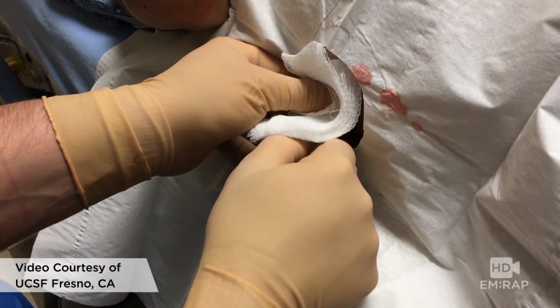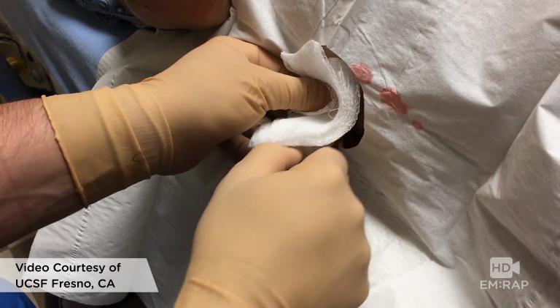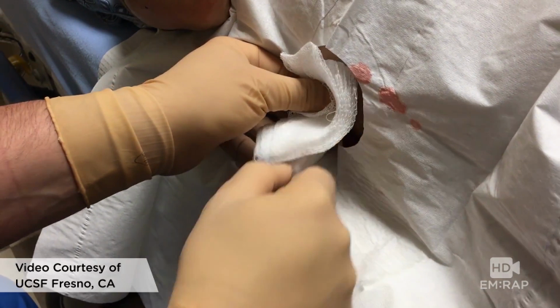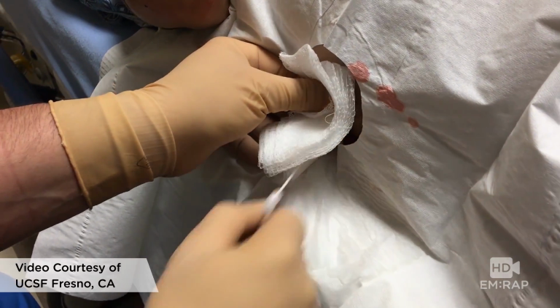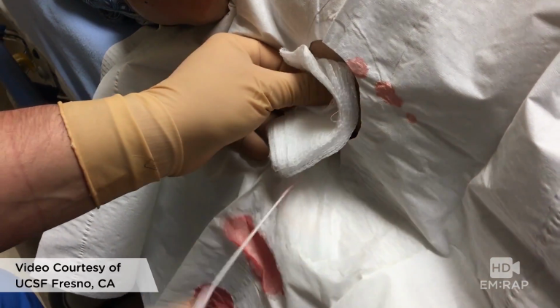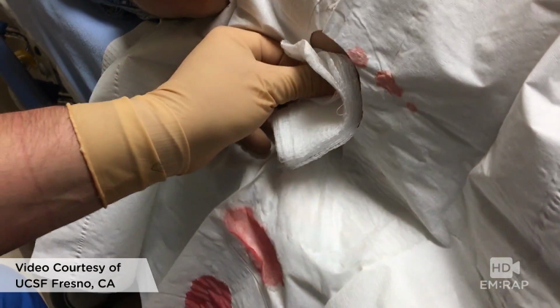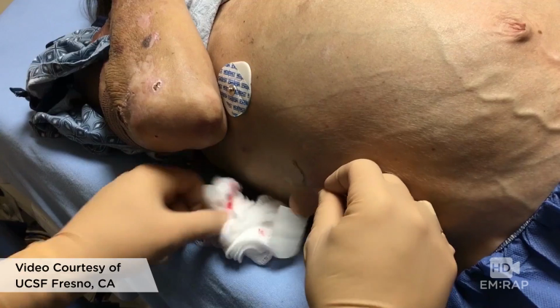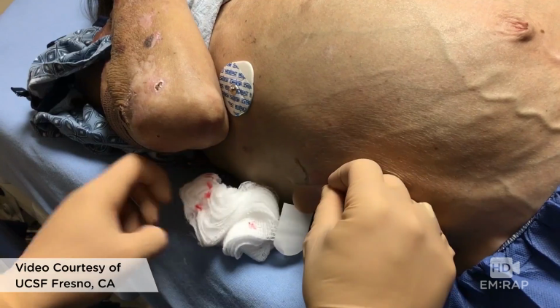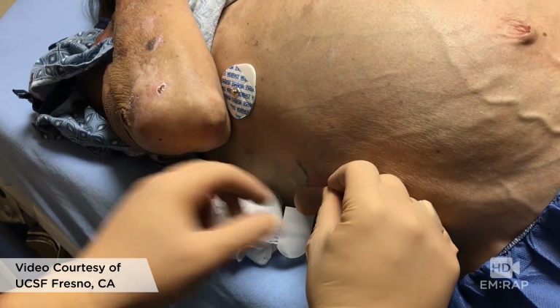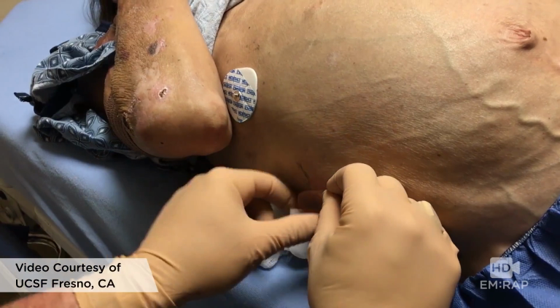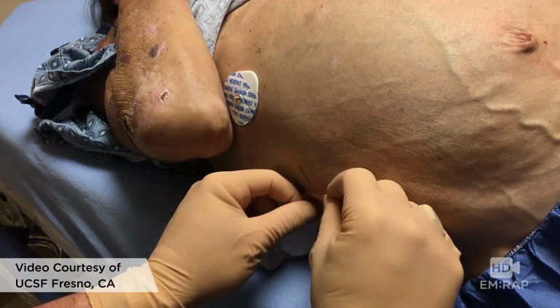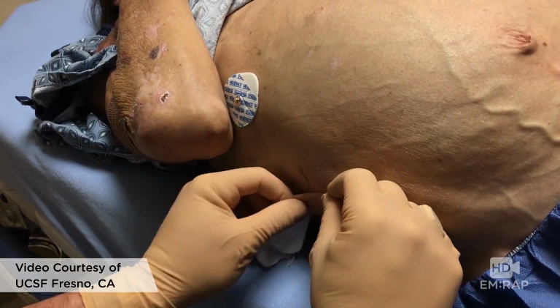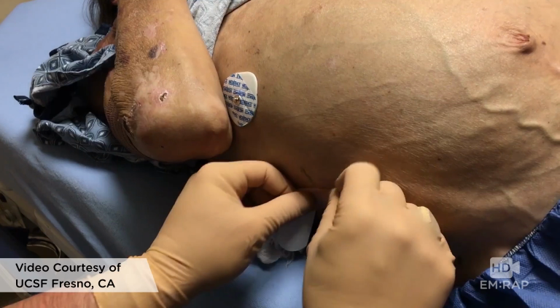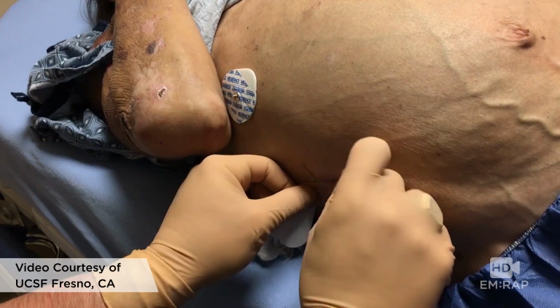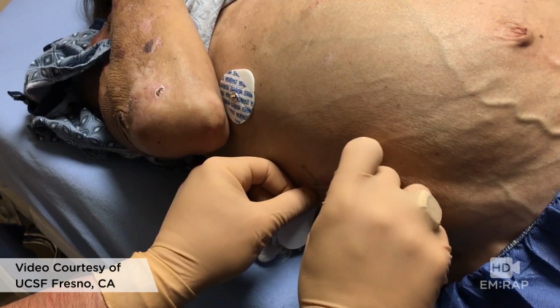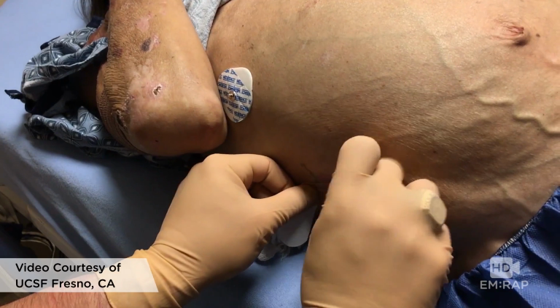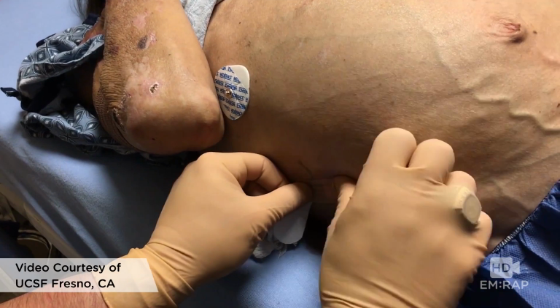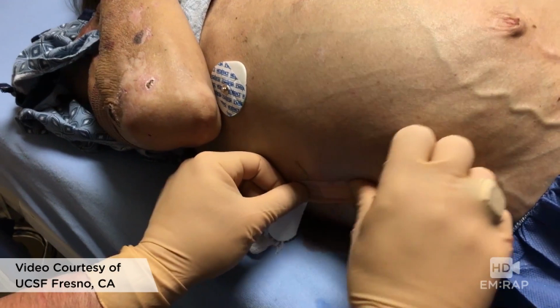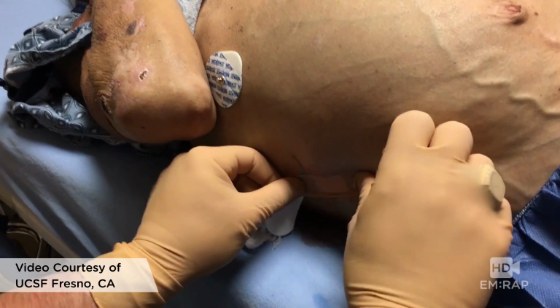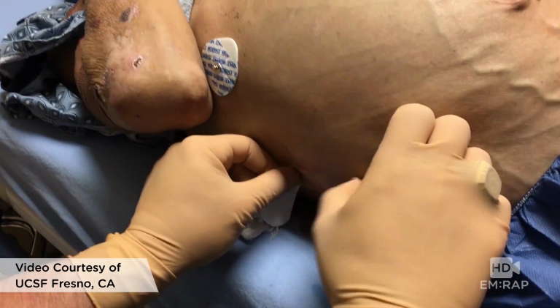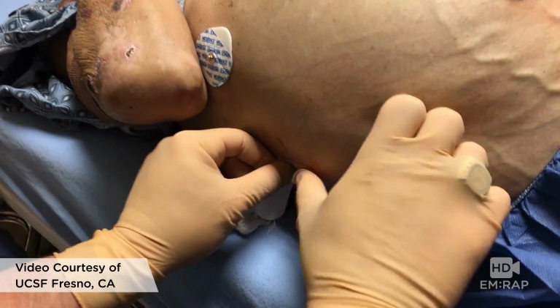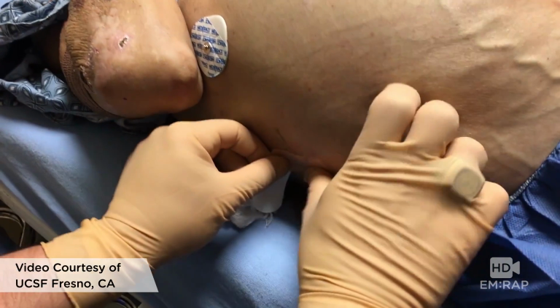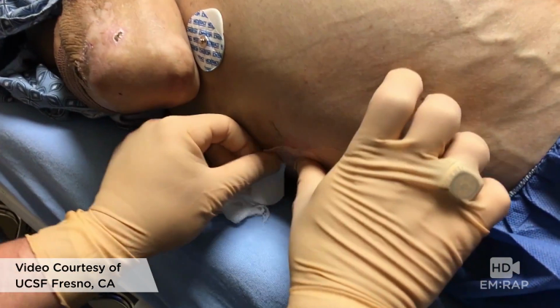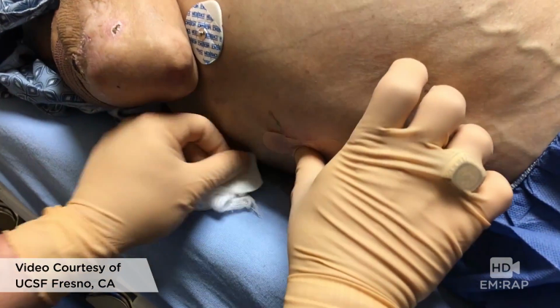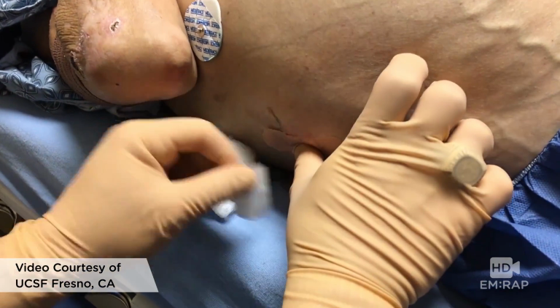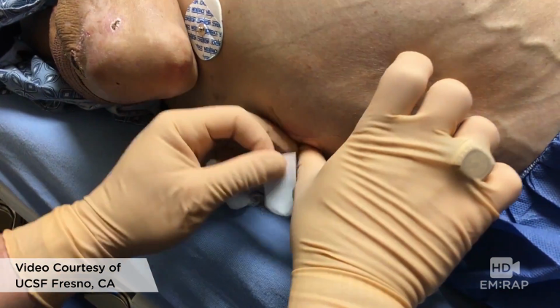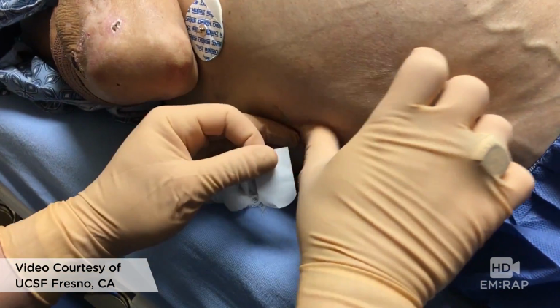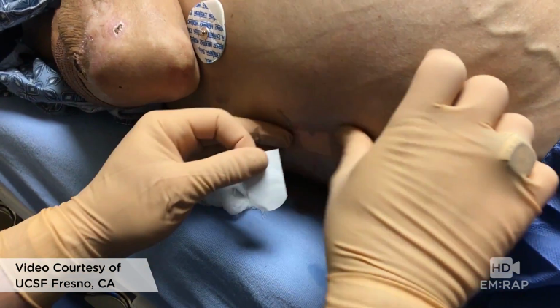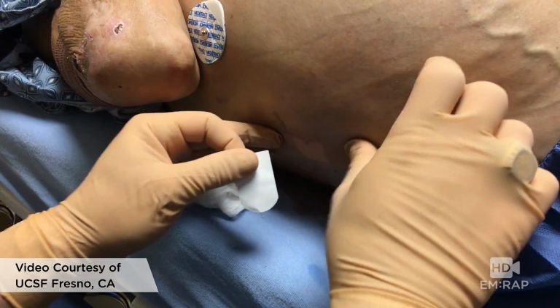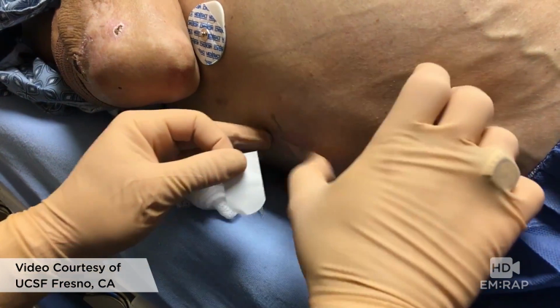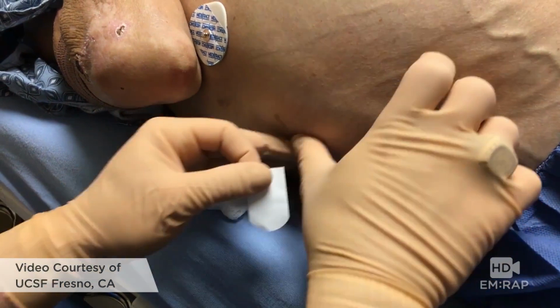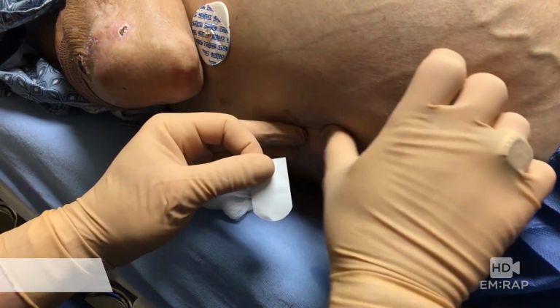Remove the catheter, place a dressing, and you are done. I'm Dr. Jess Mason.